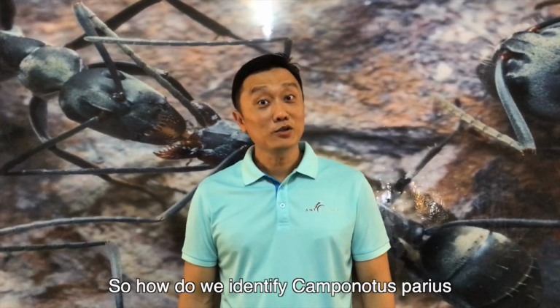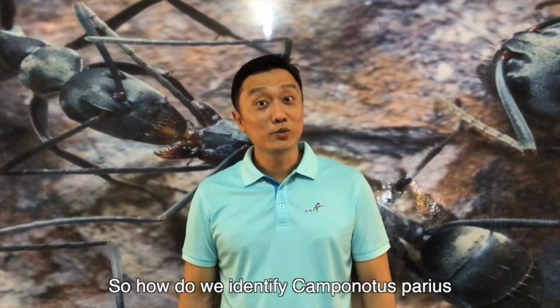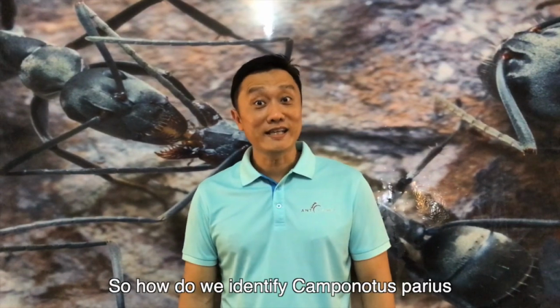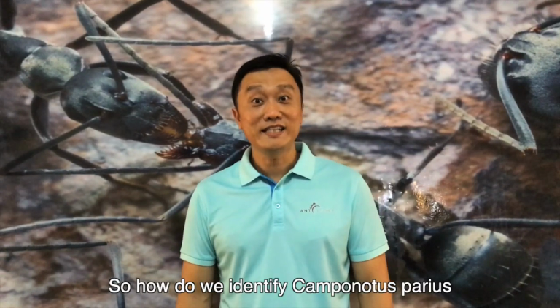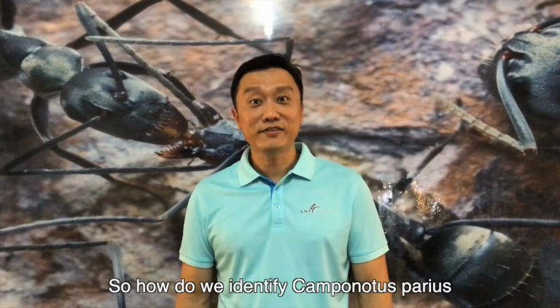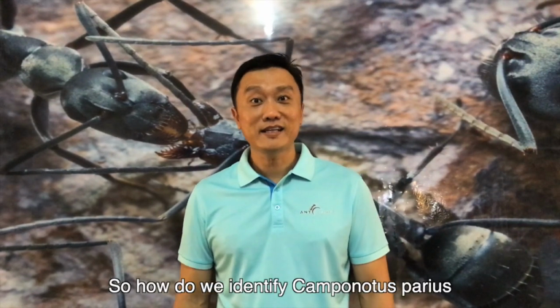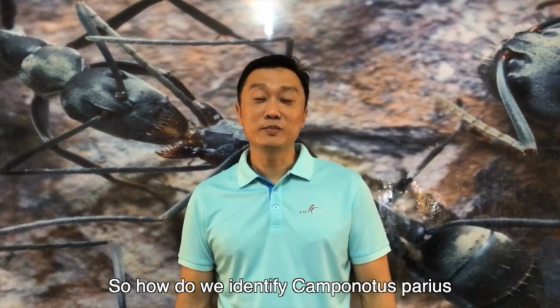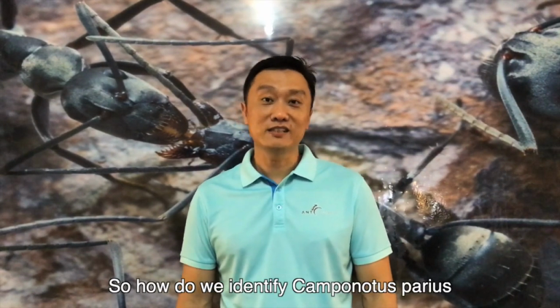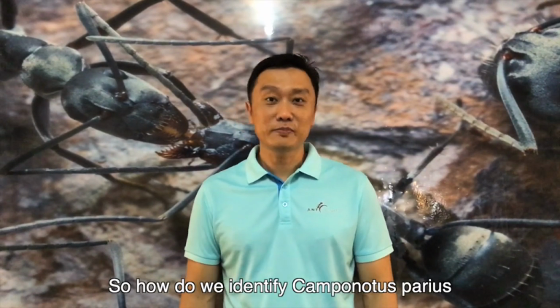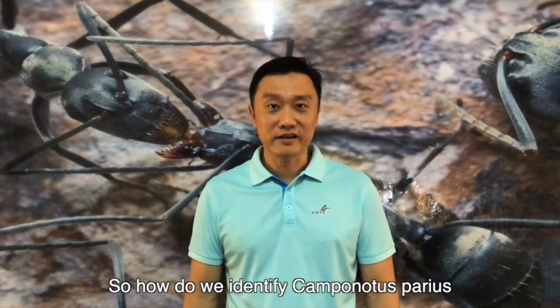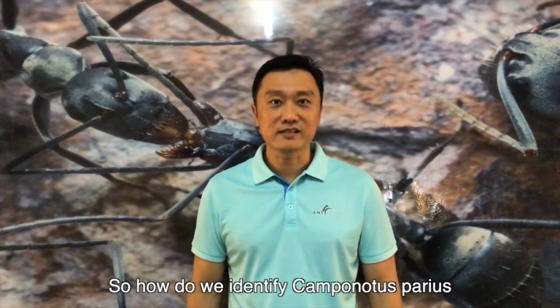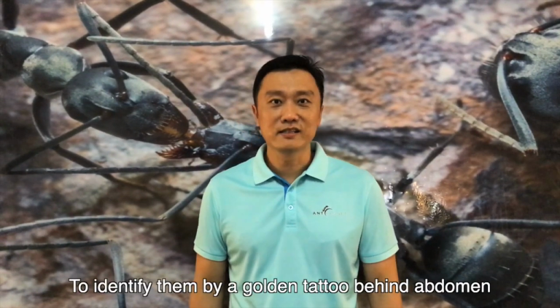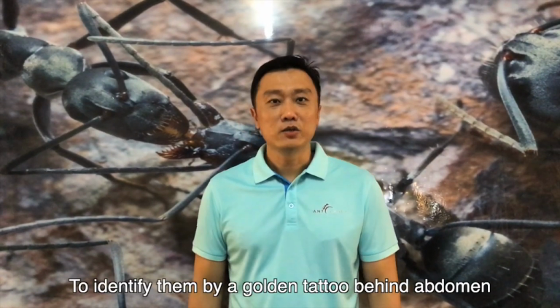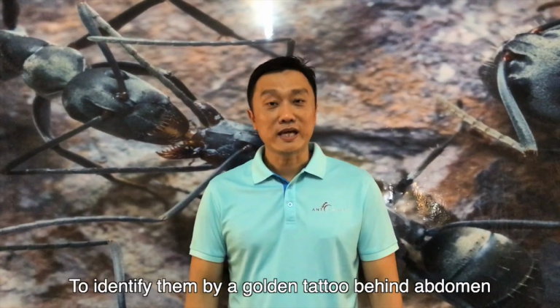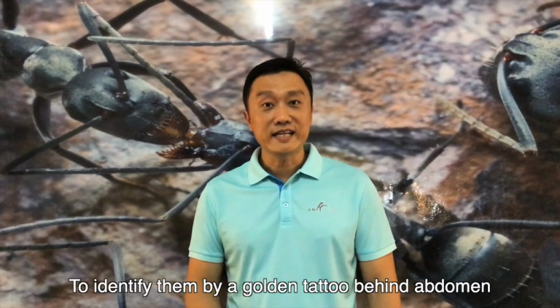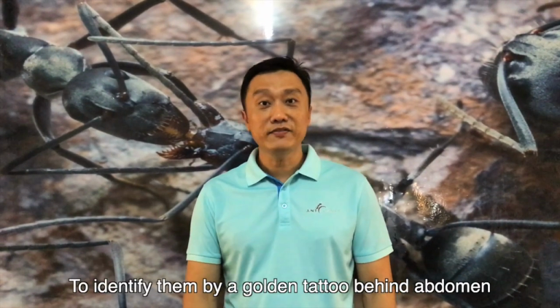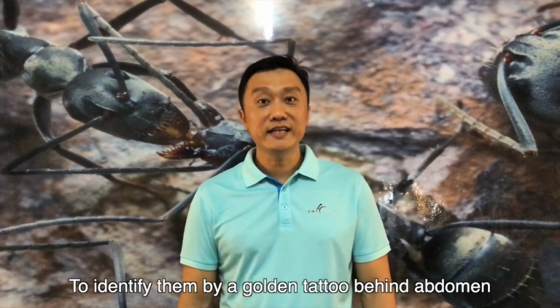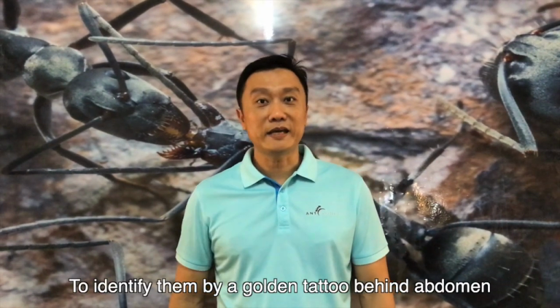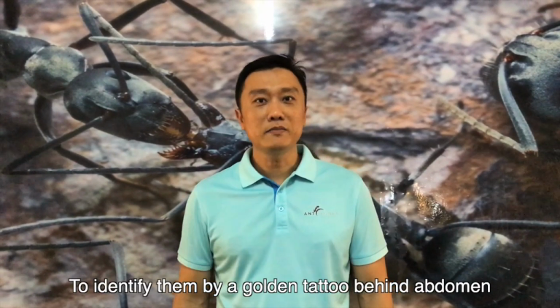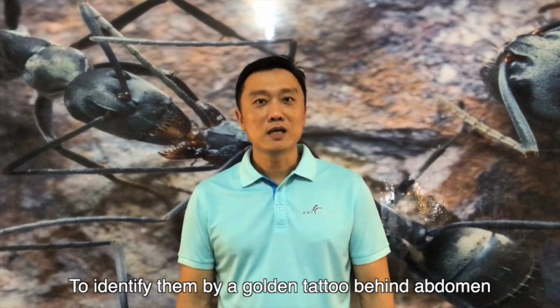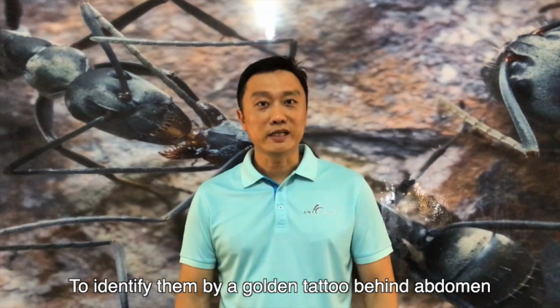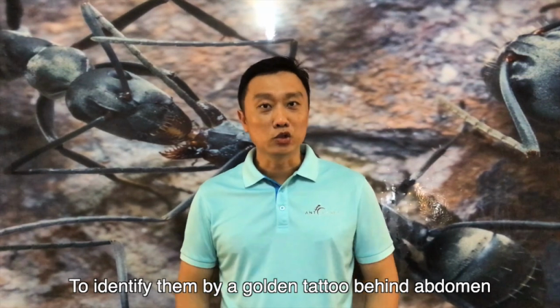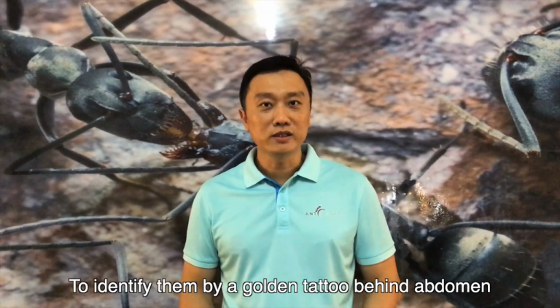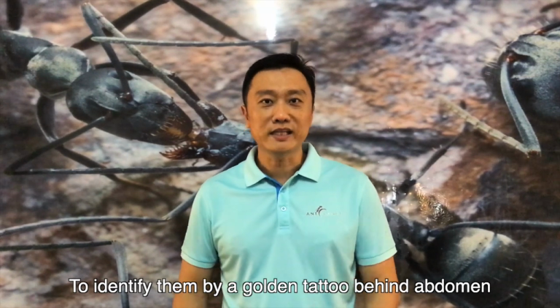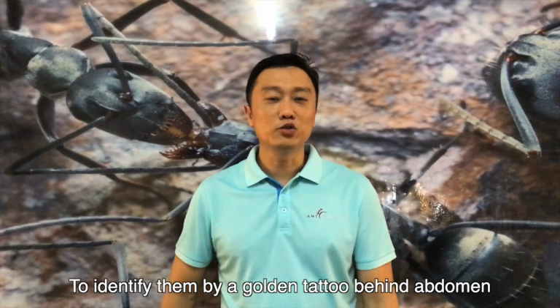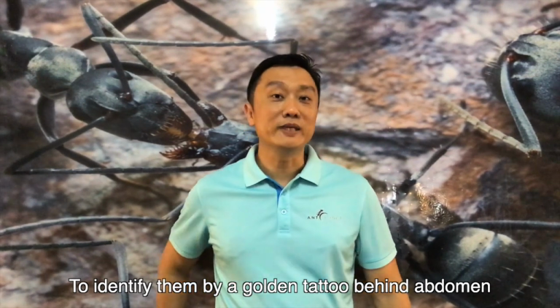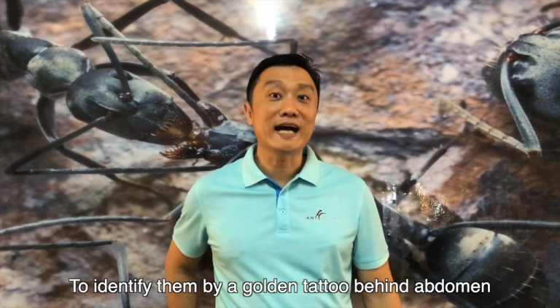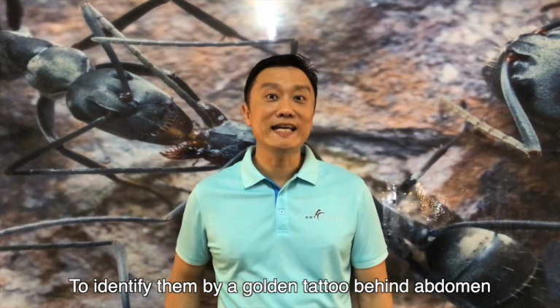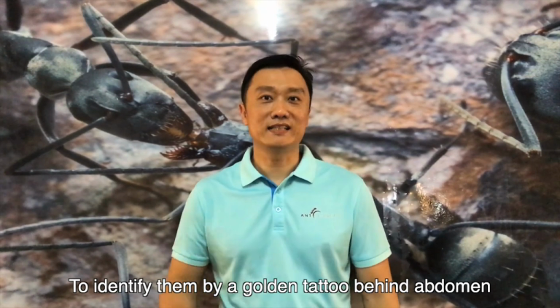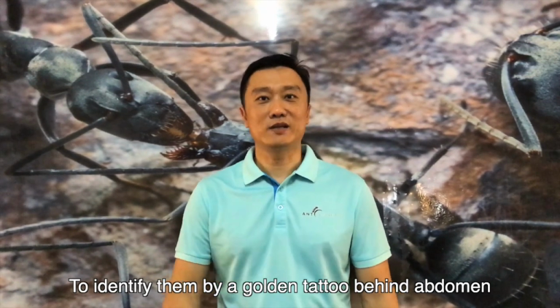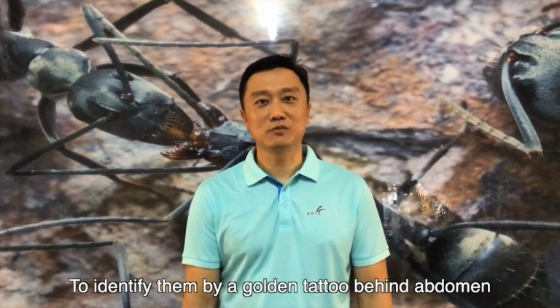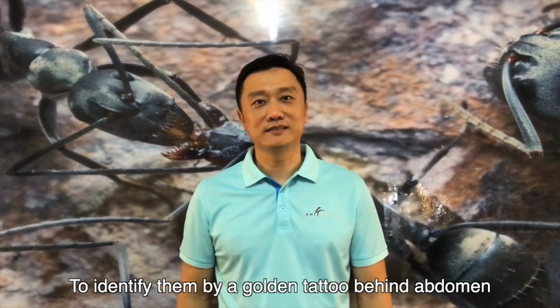So how do we identify Camponotus parius? We identify them by a golden tattoo behind the thorax.